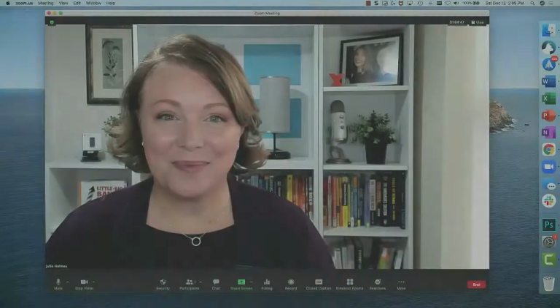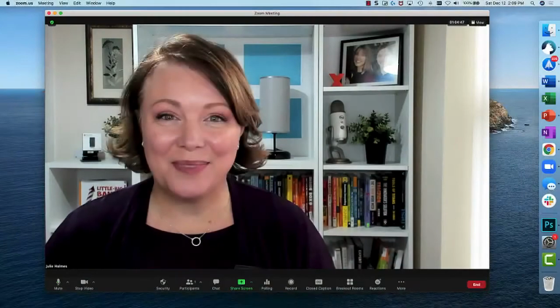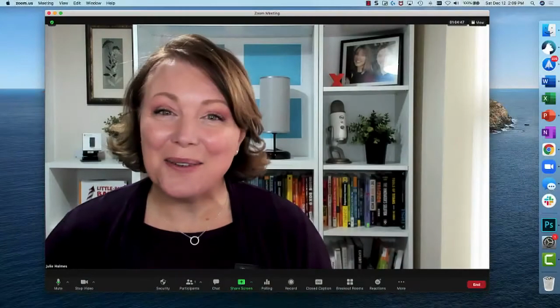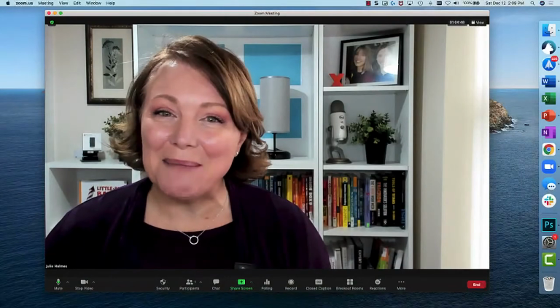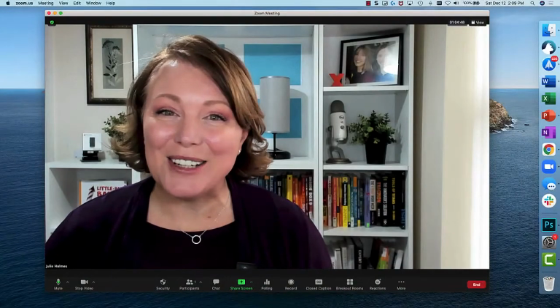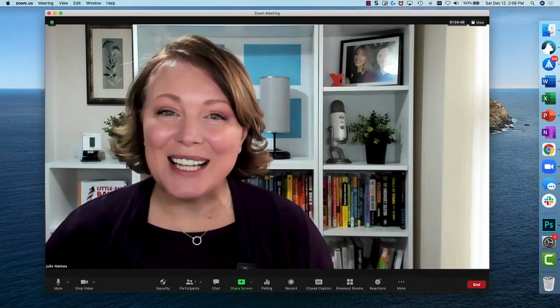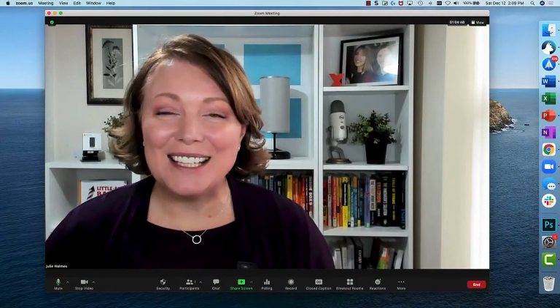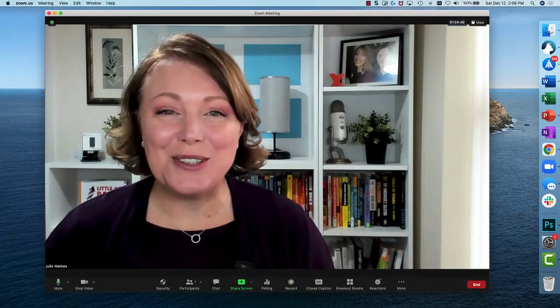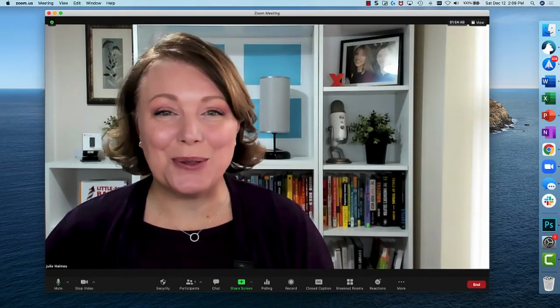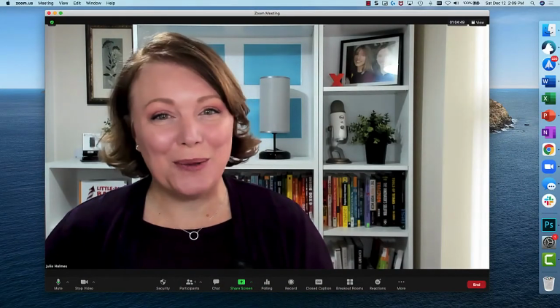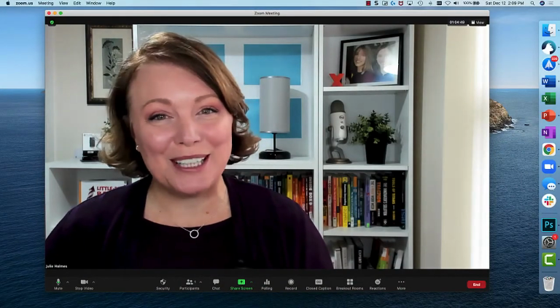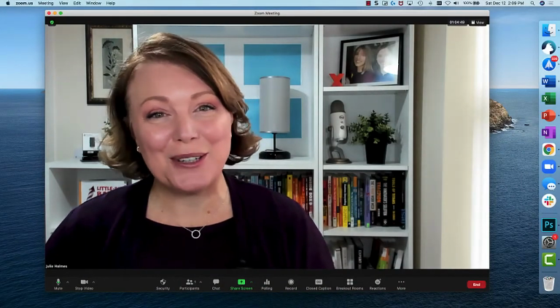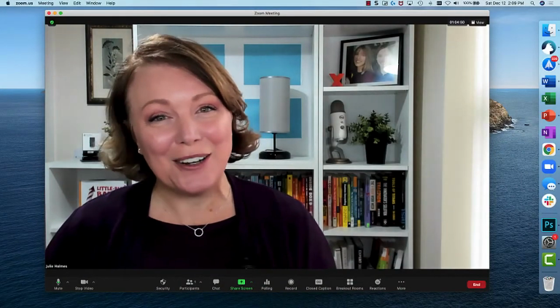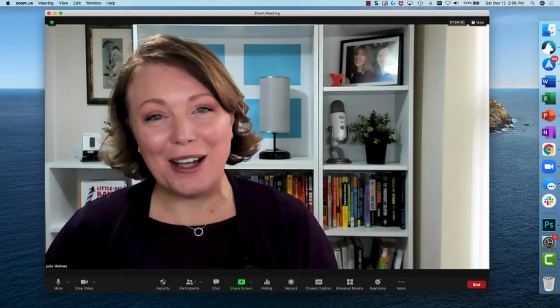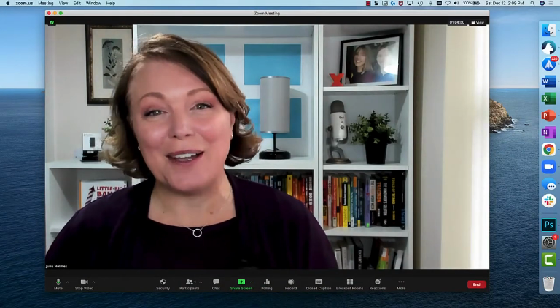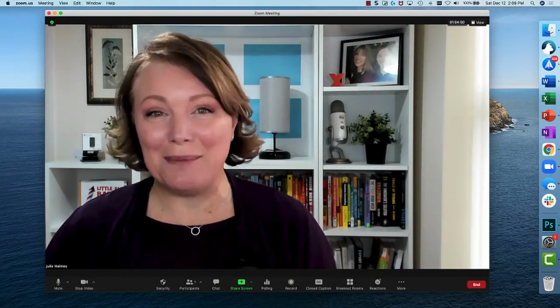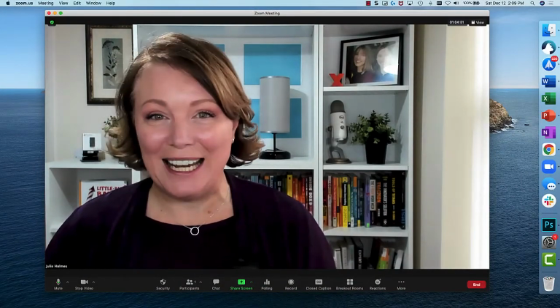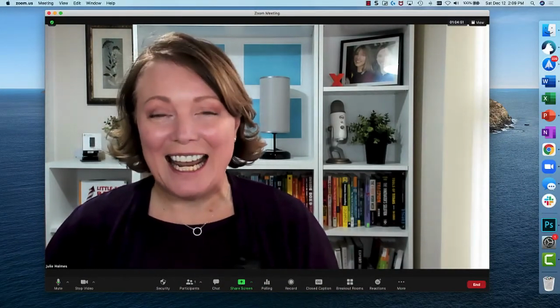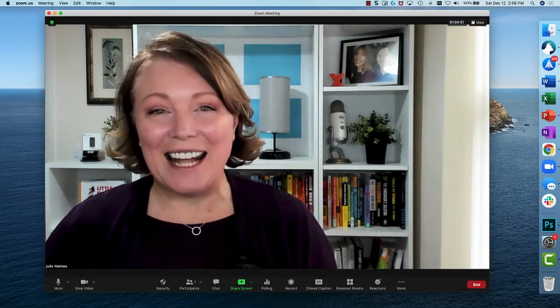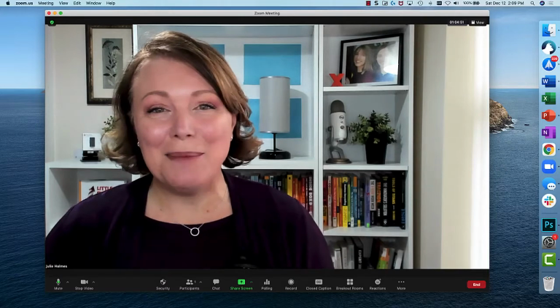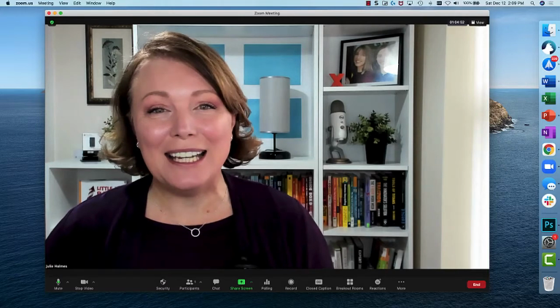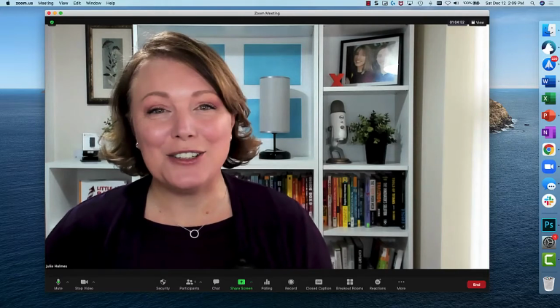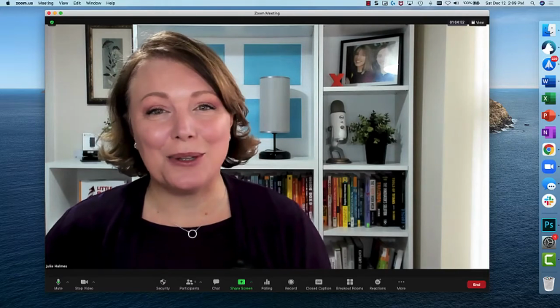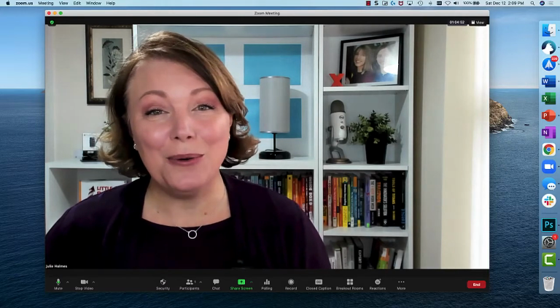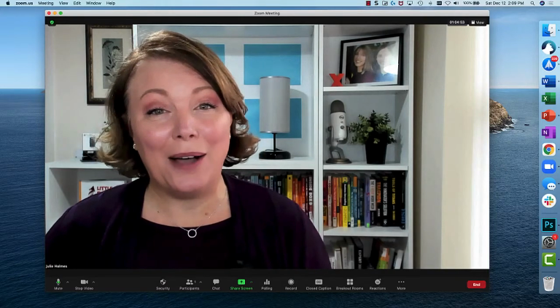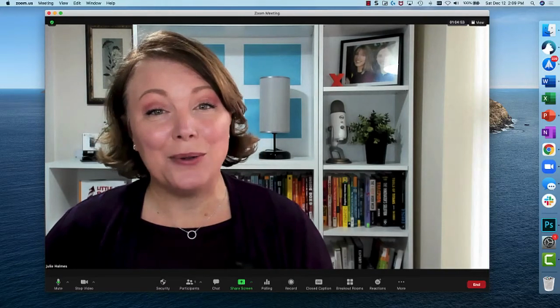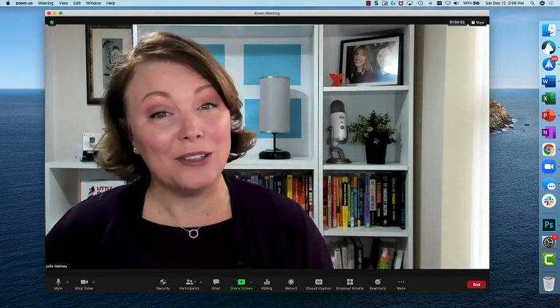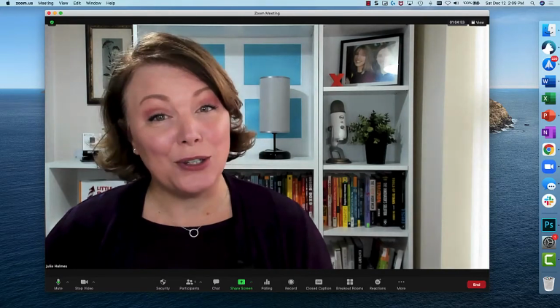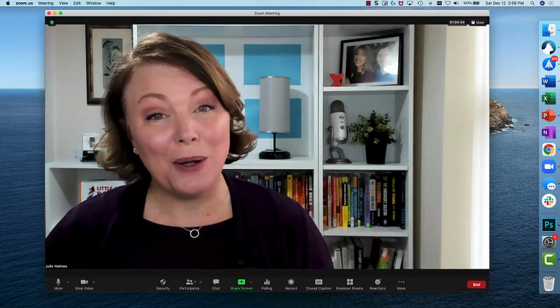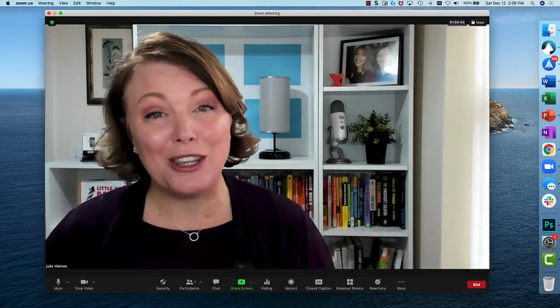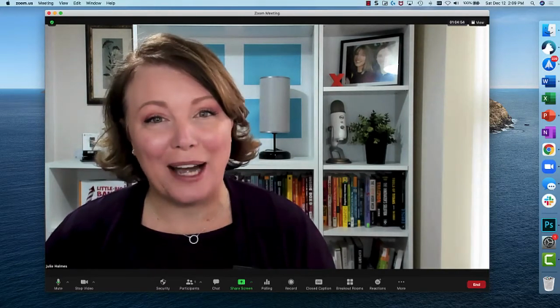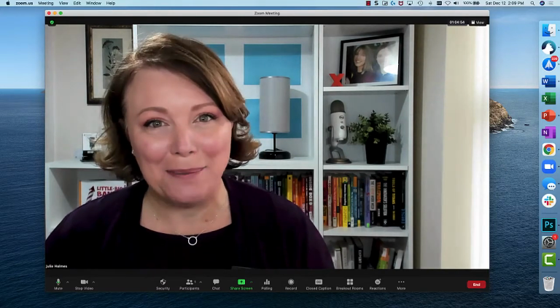Hello, Hey Micers! This is Julie Holmes, the creator of Hey Mike, and I'm excited to share with you how you can Zoom with your Hey Mike.